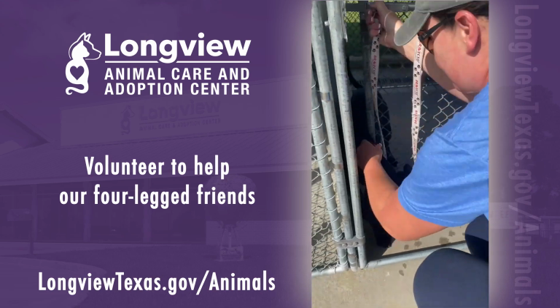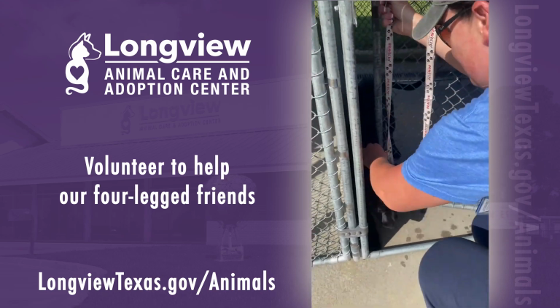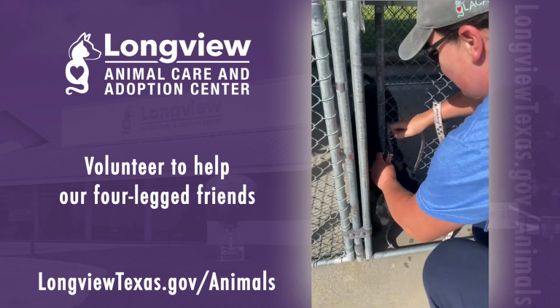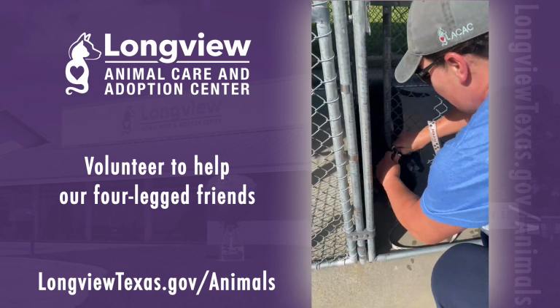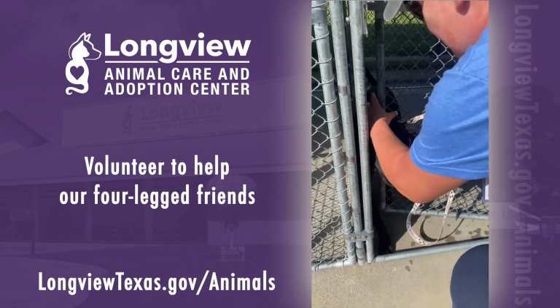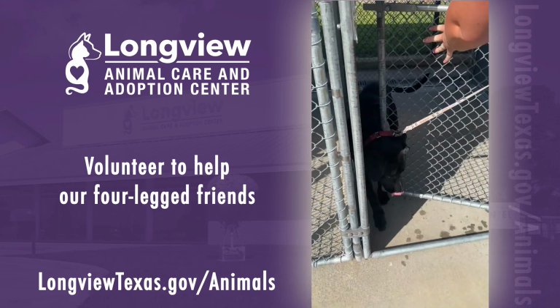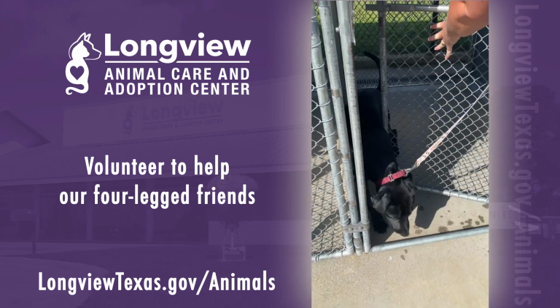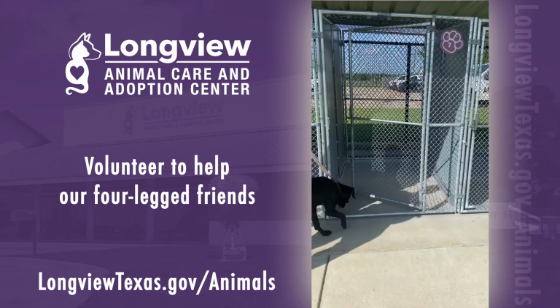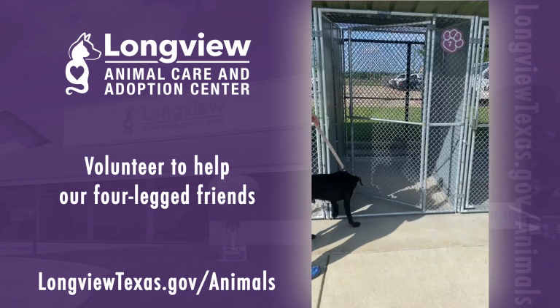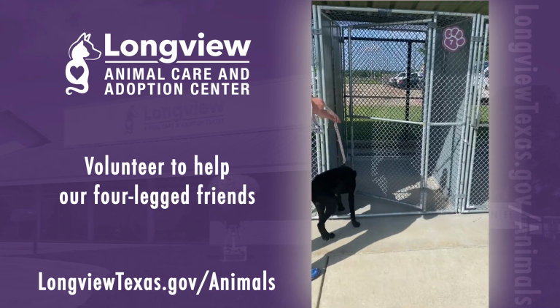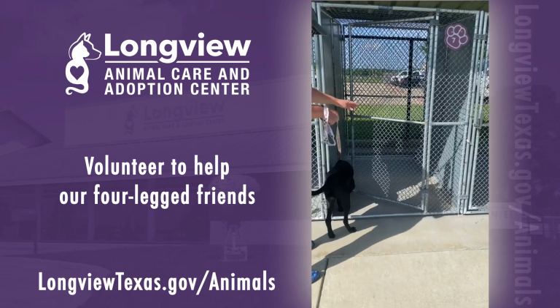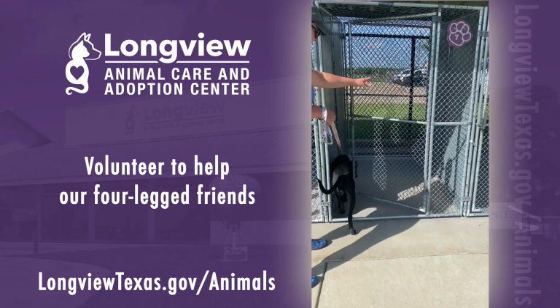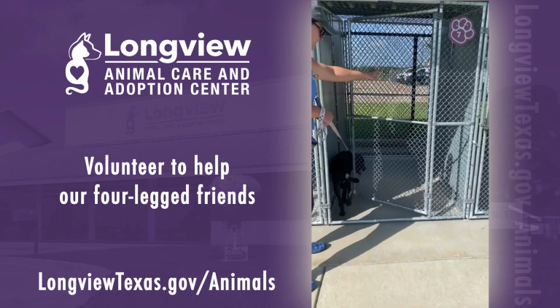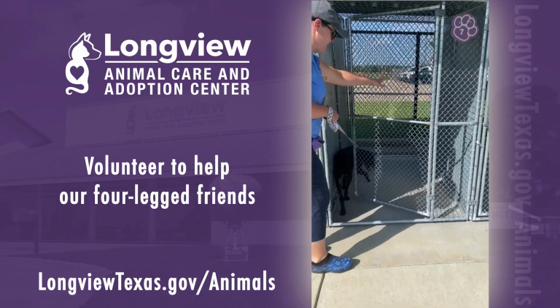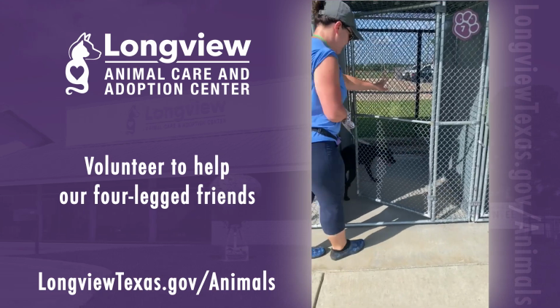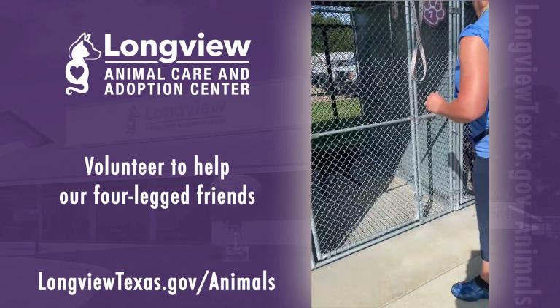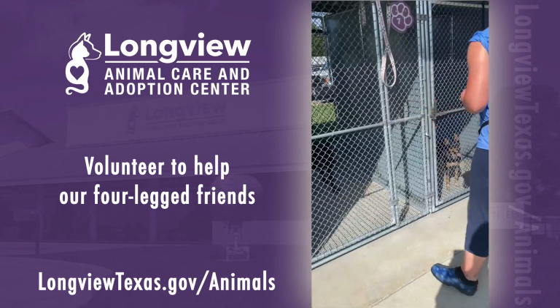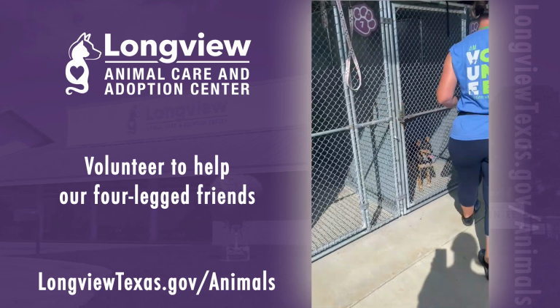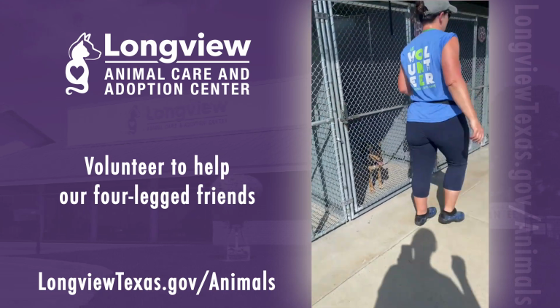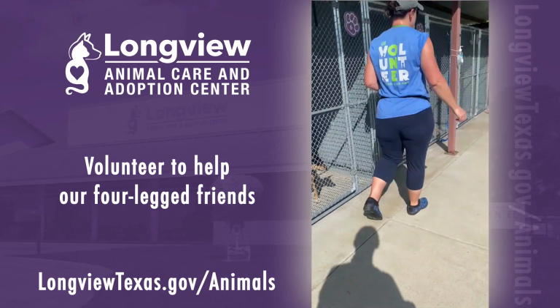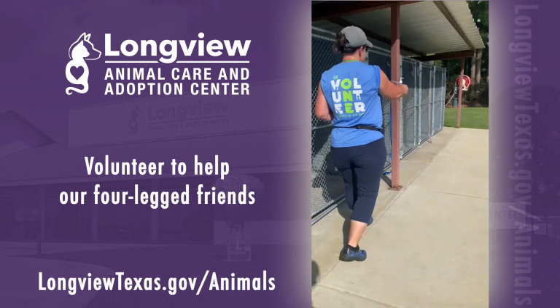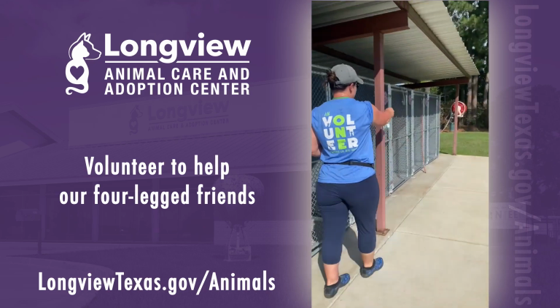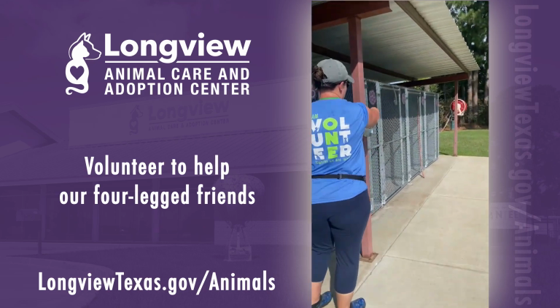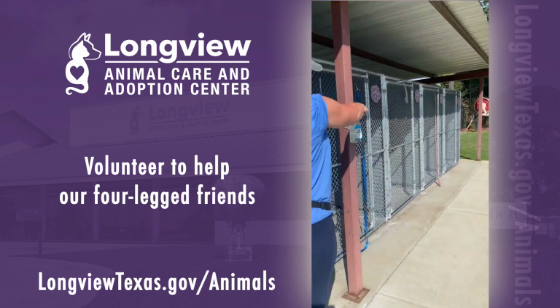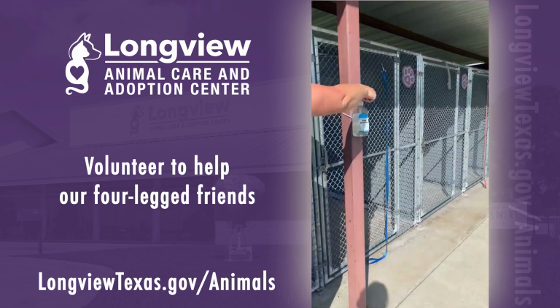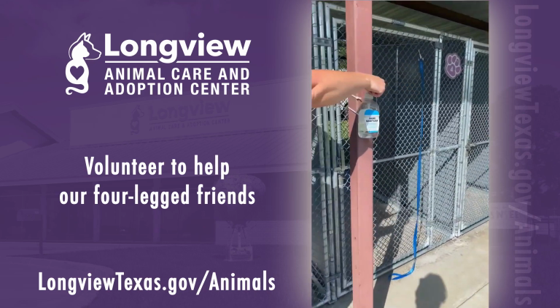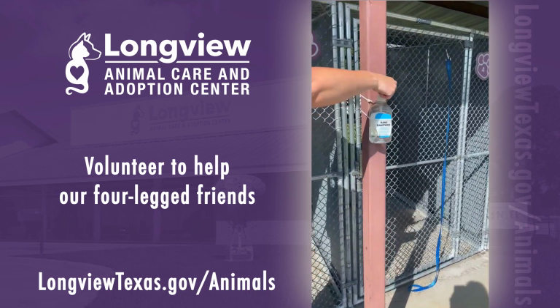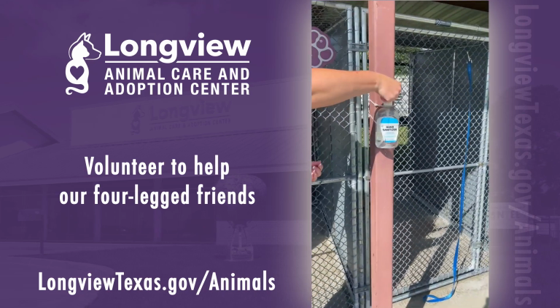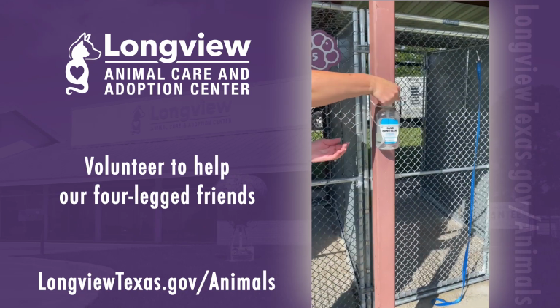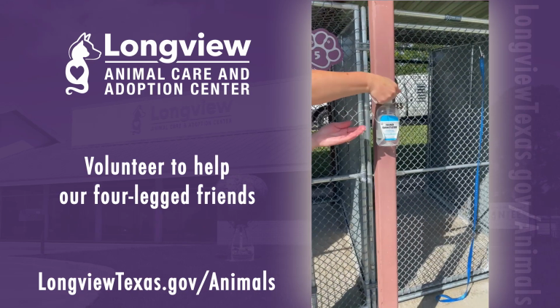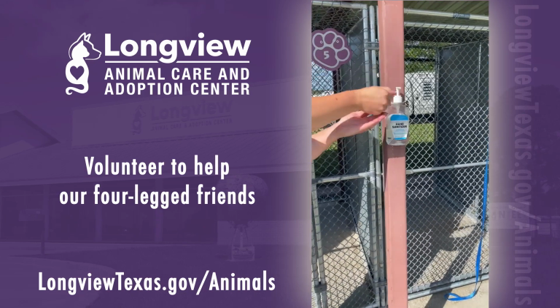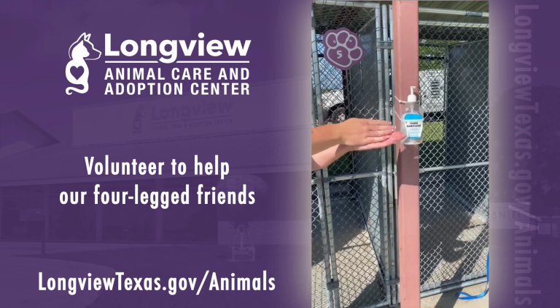Safety and disease prevention are priorities for us. We always use hand sanitizer between handling each dog to keep both ourselves and the animals safe.